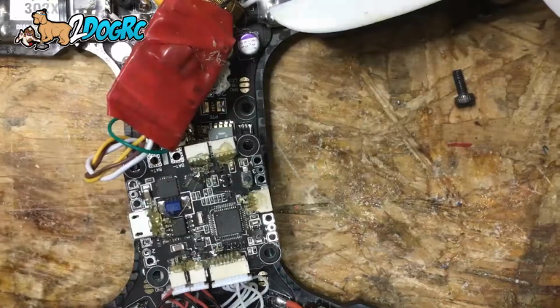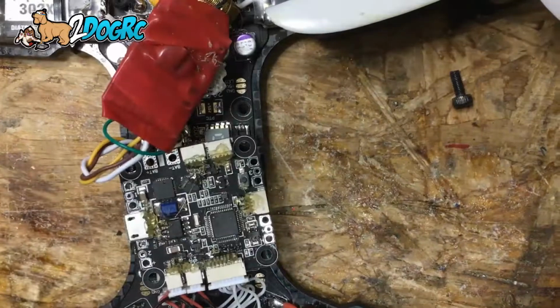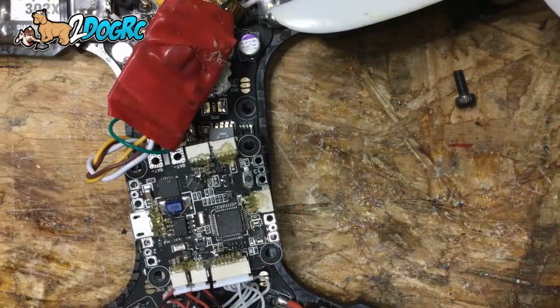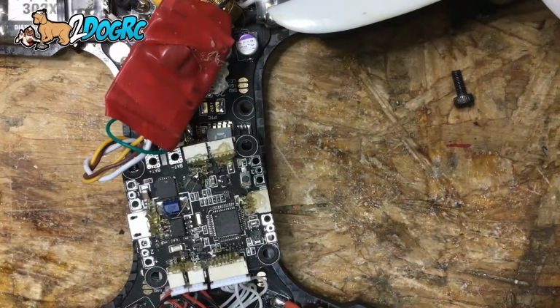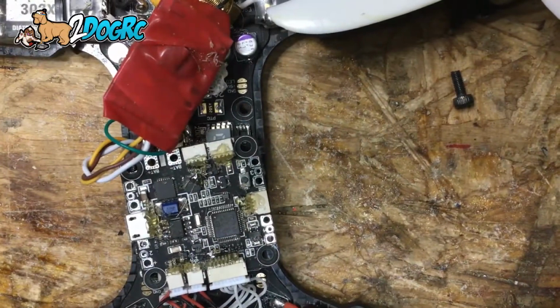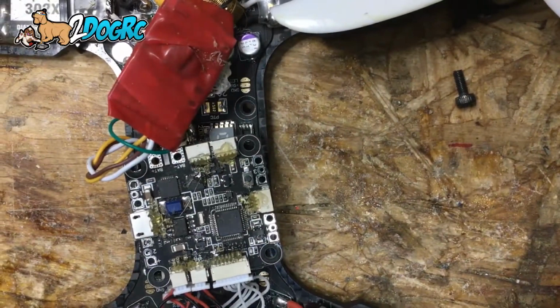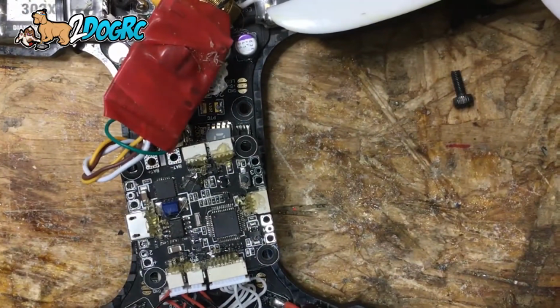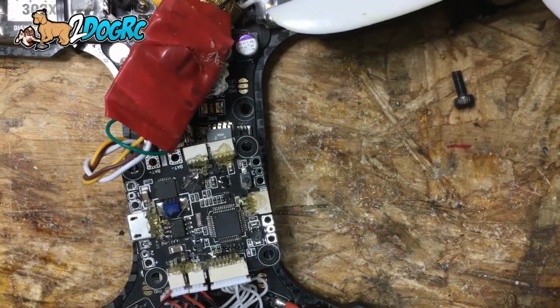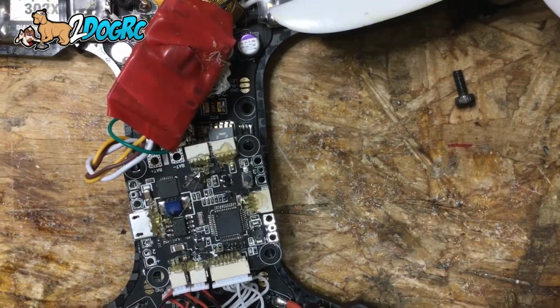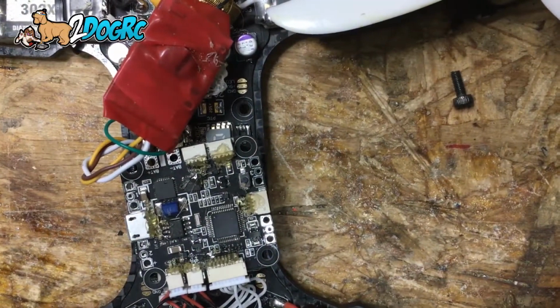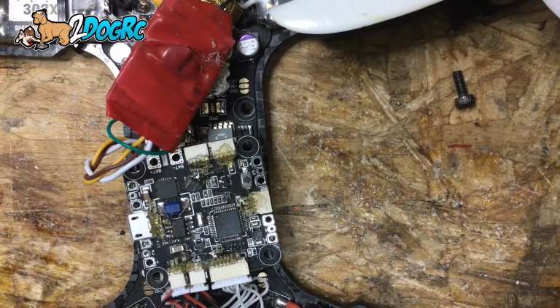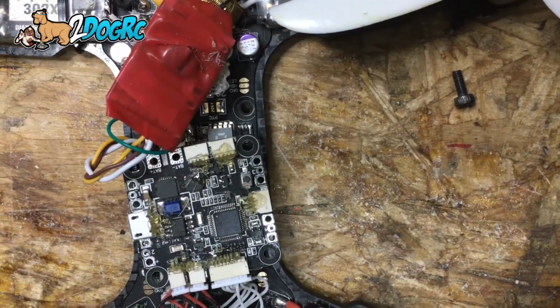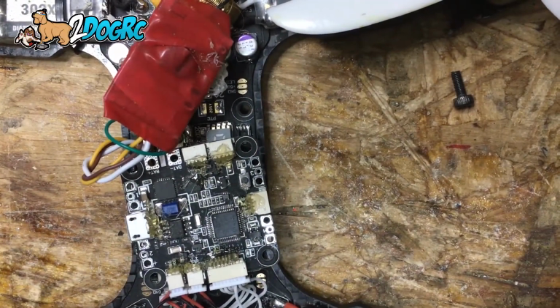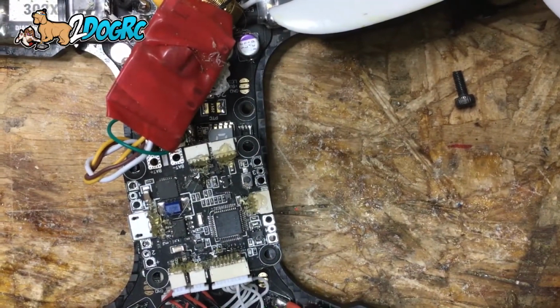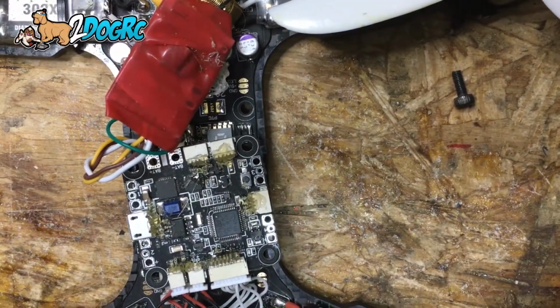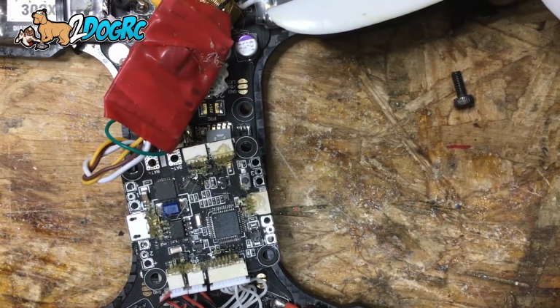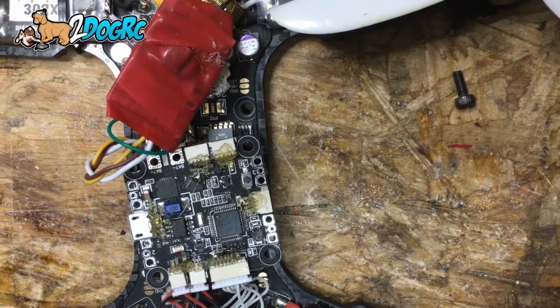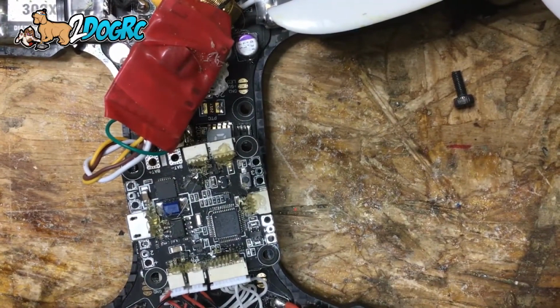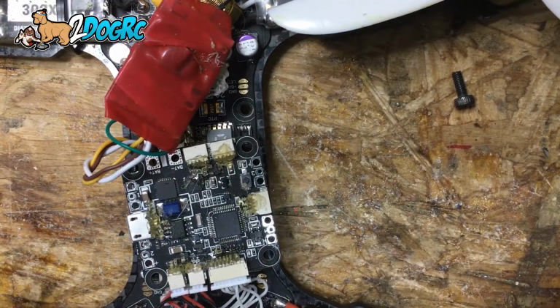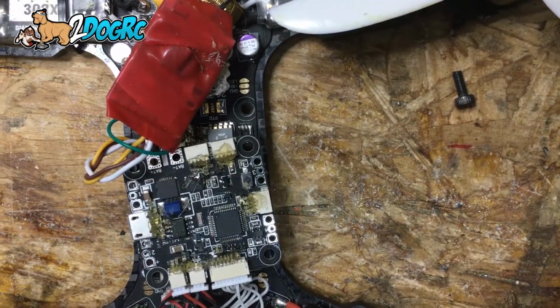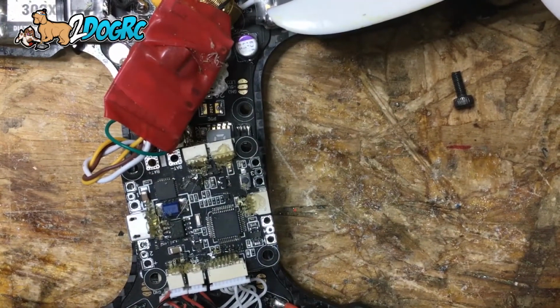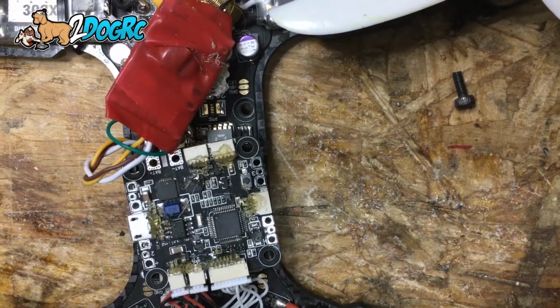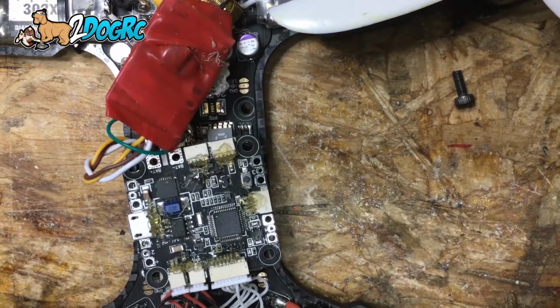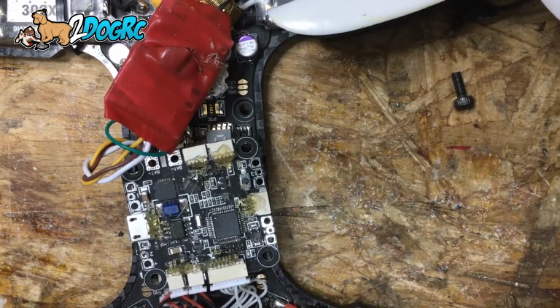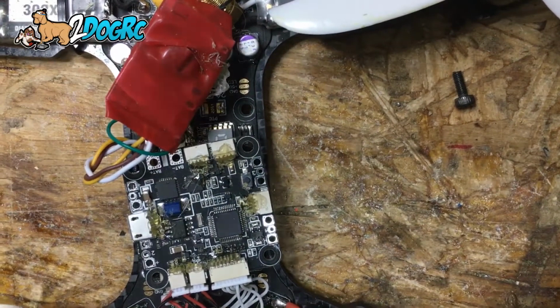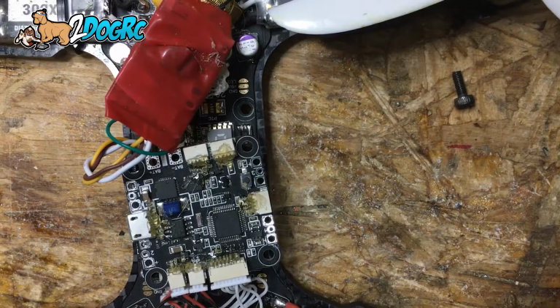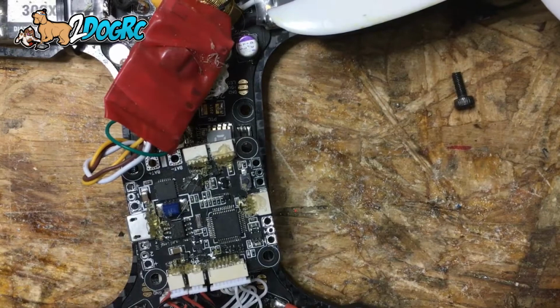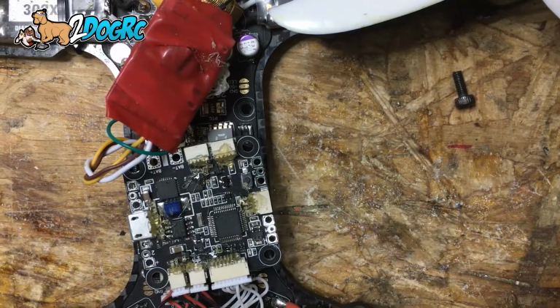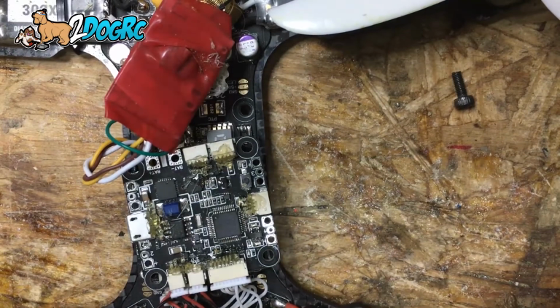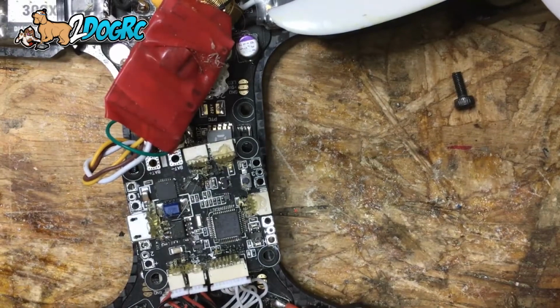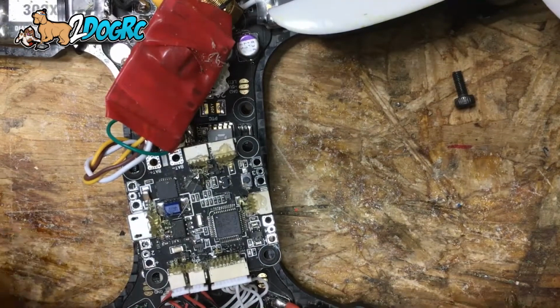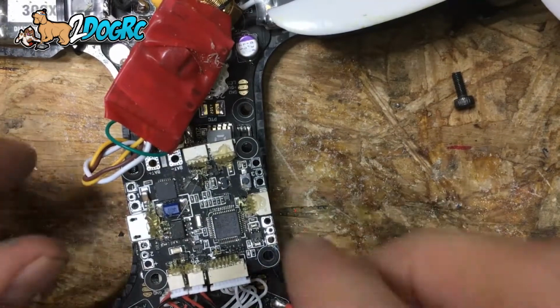Hey guys, it's Mark from 2Dawg. I'm going to show you how to swap out your SP1 for an SP3 on your Diatone Crusader.